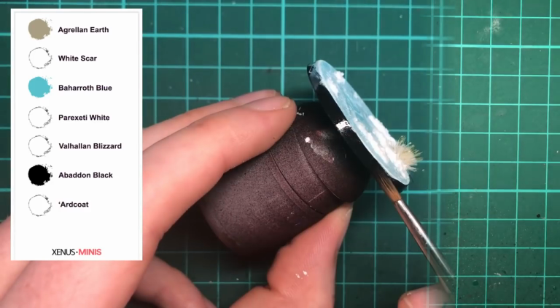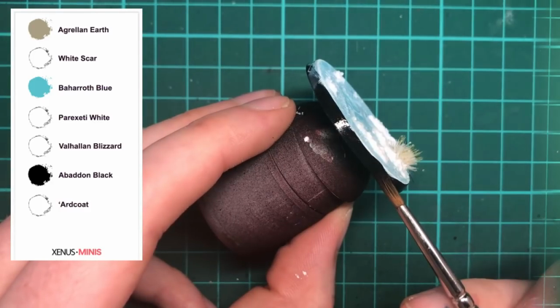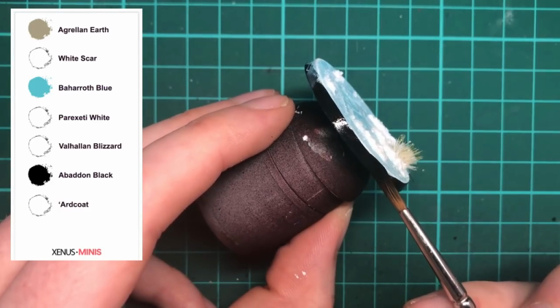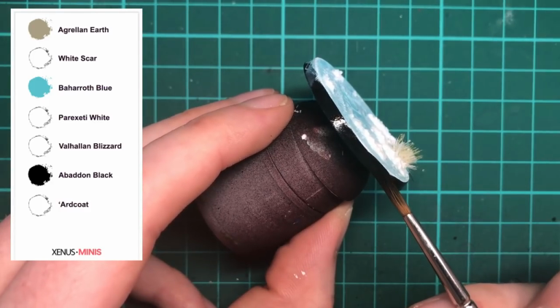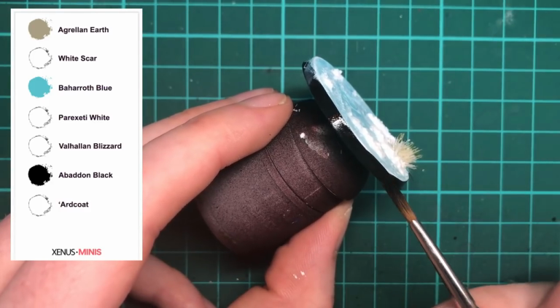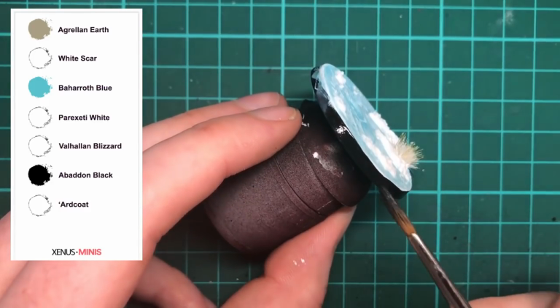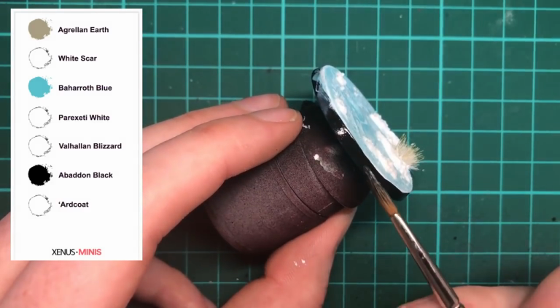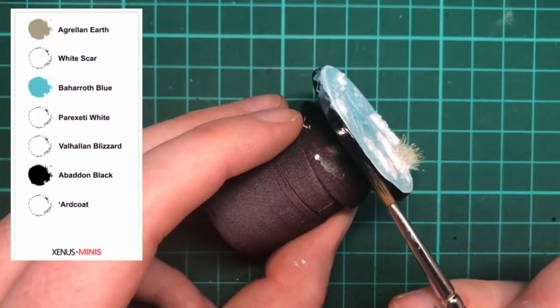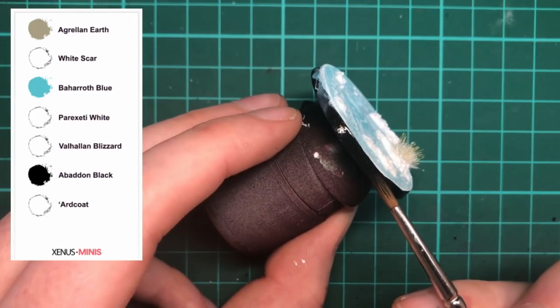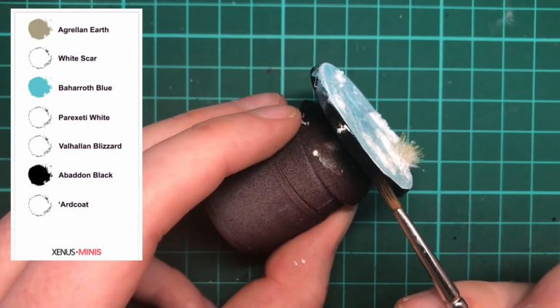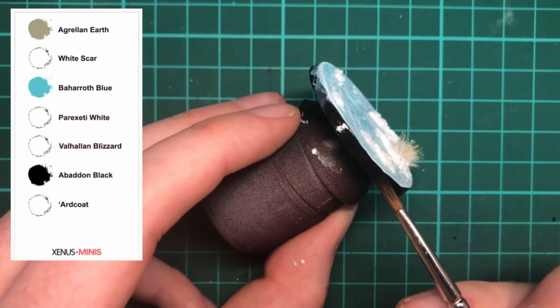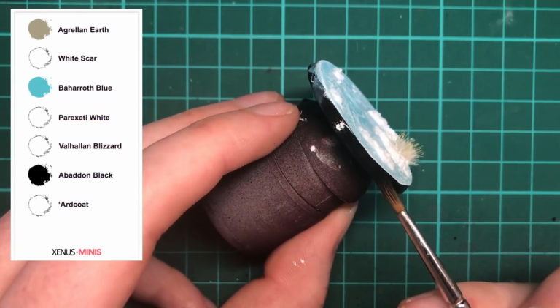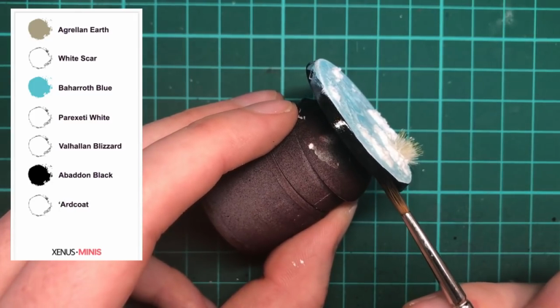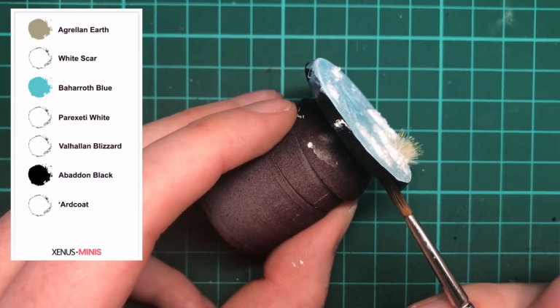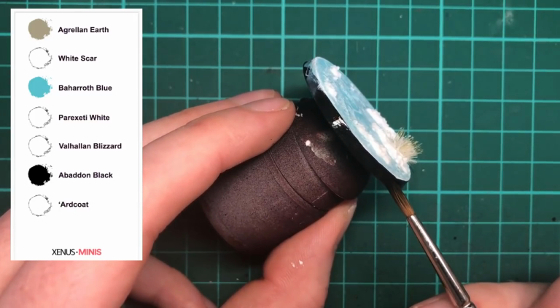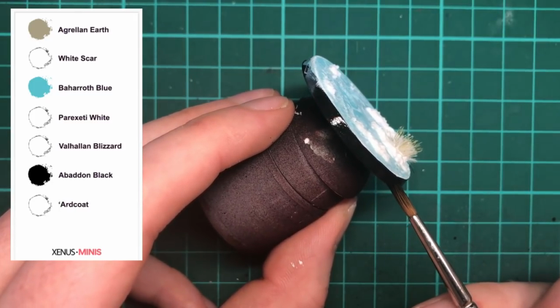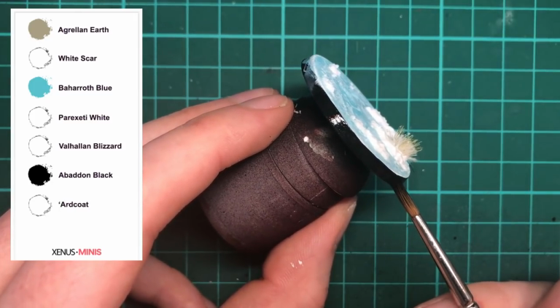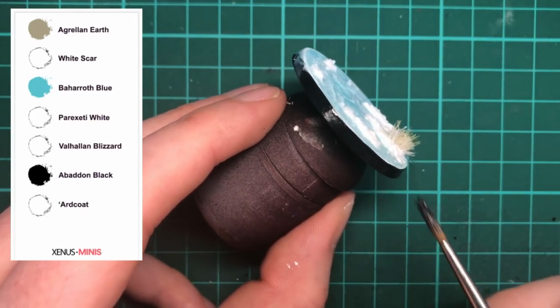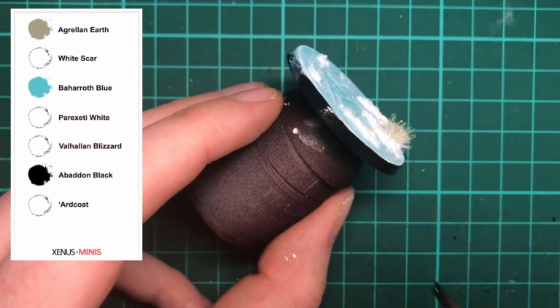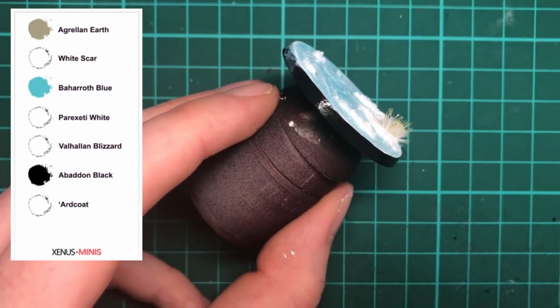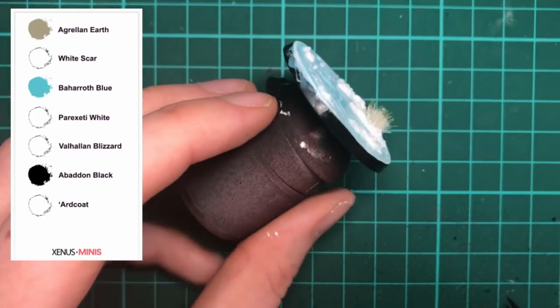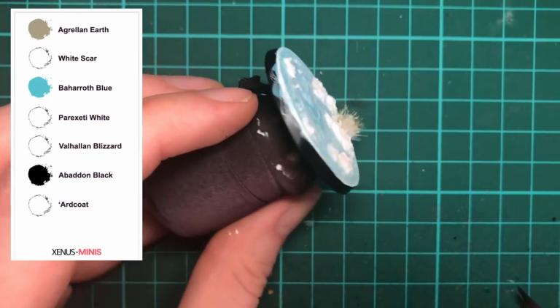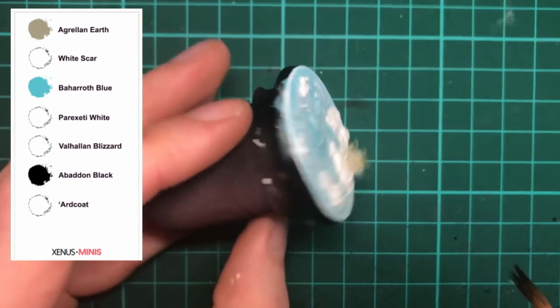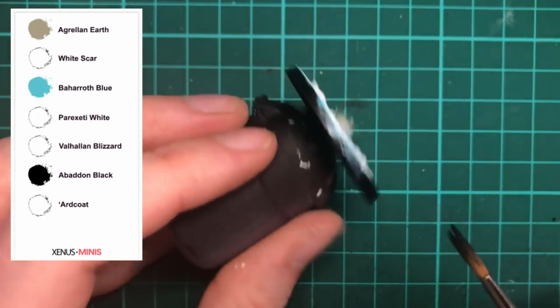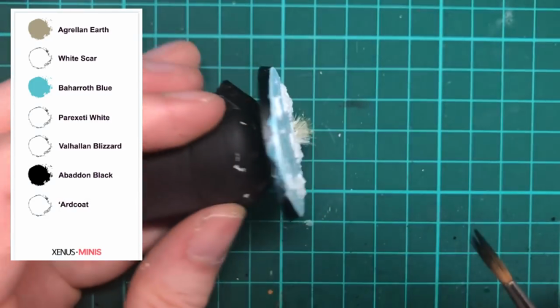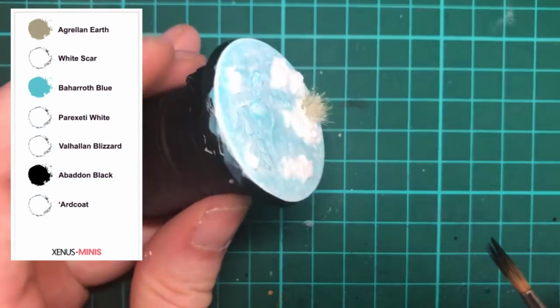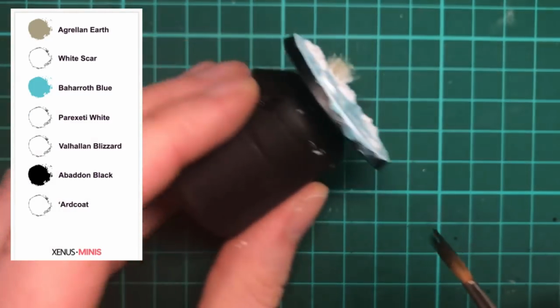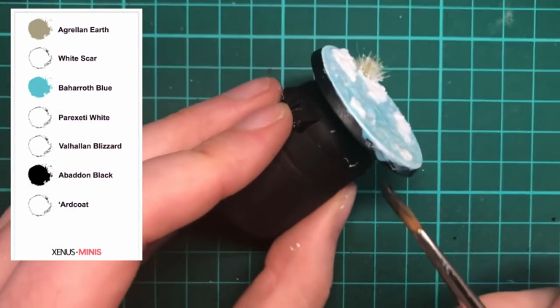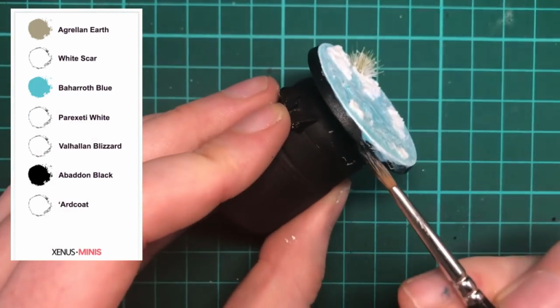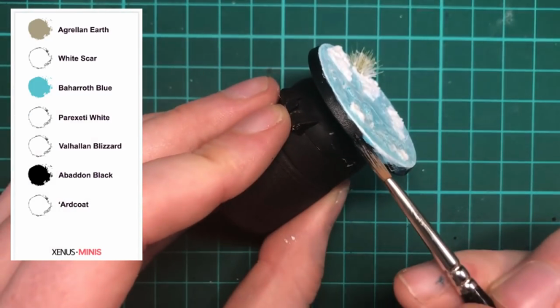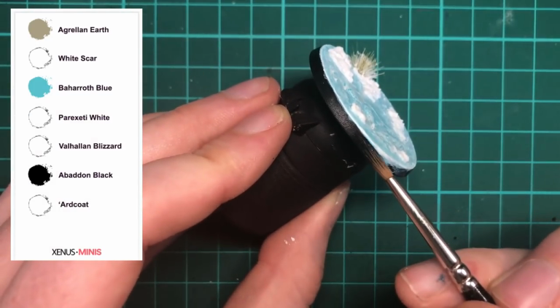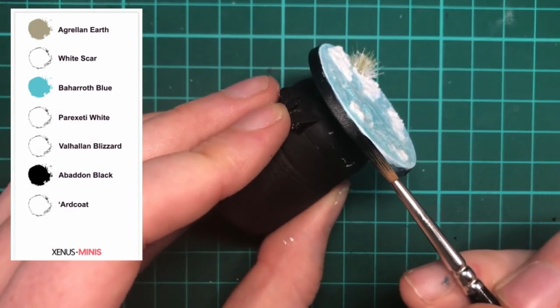Now you can paint the rim of the base with the colour of your choice. I'm going with black, which contrasts nicely with the ice and the white snow.